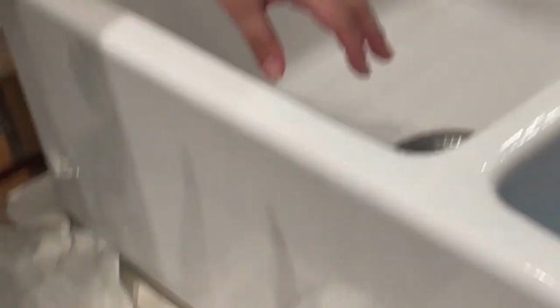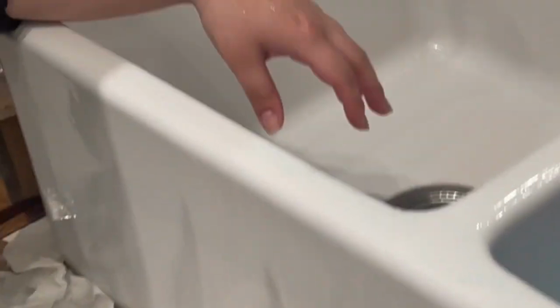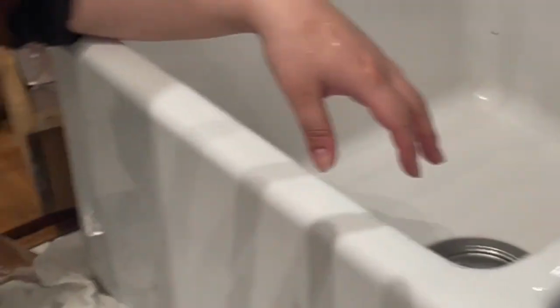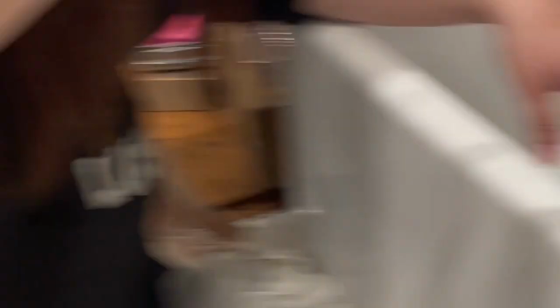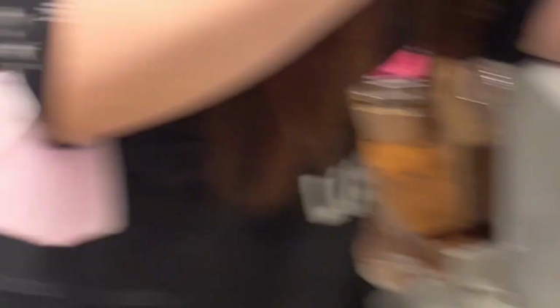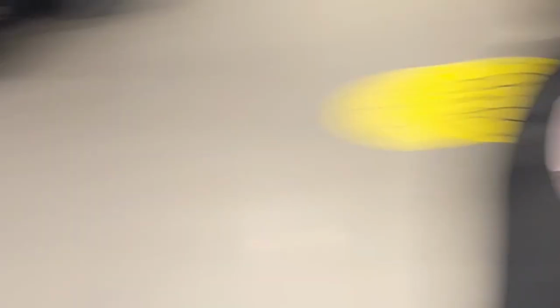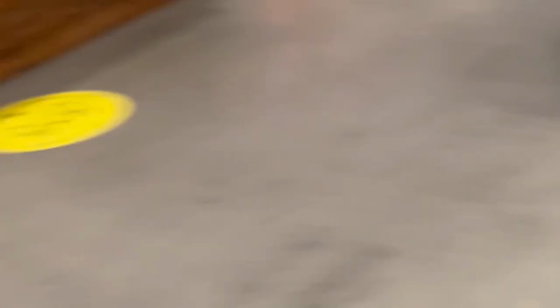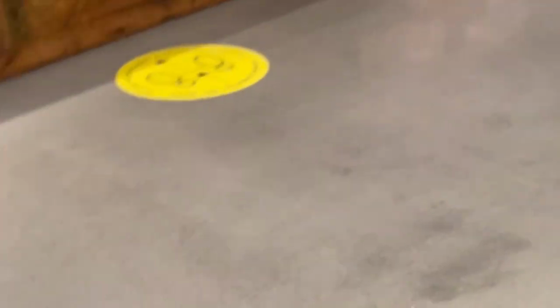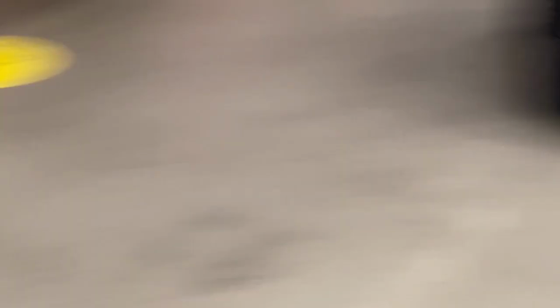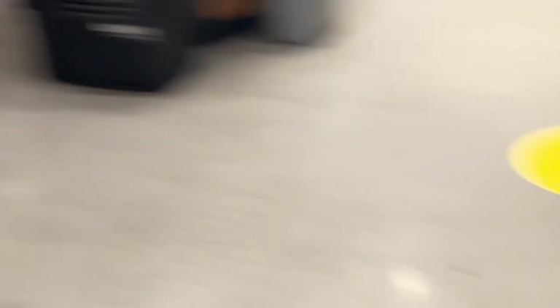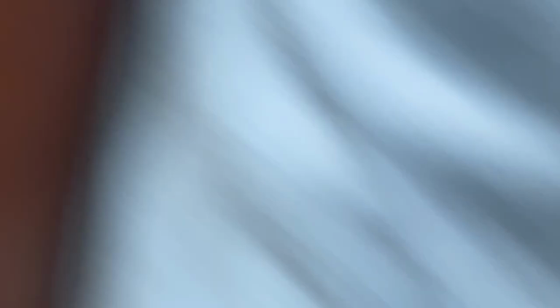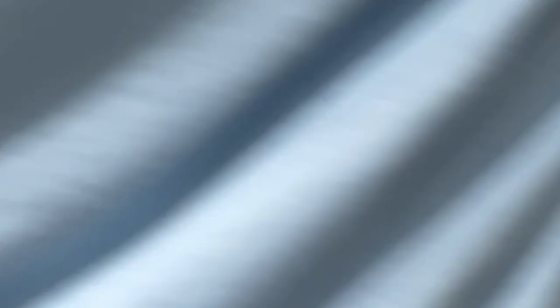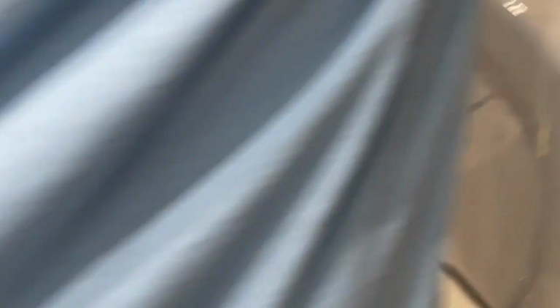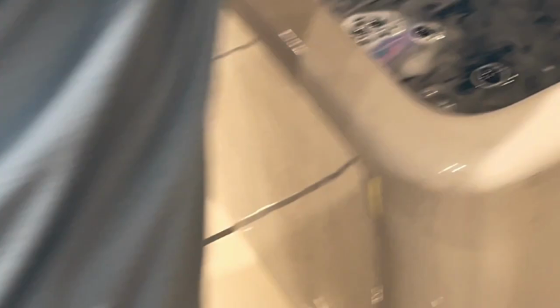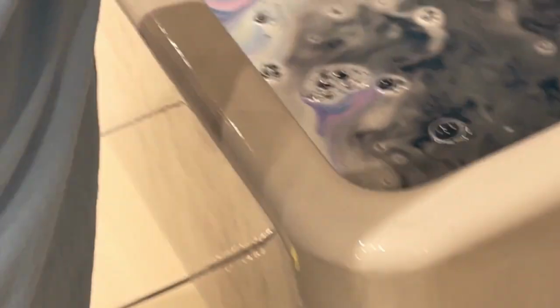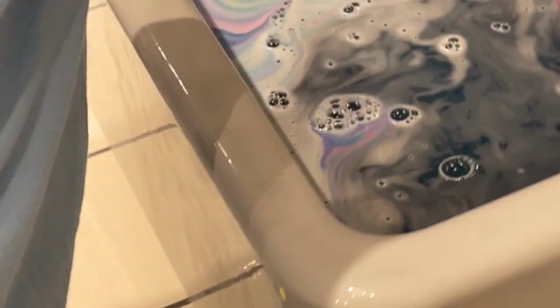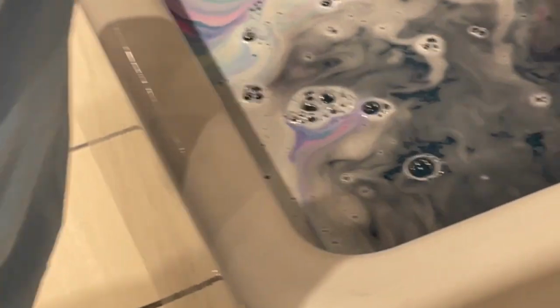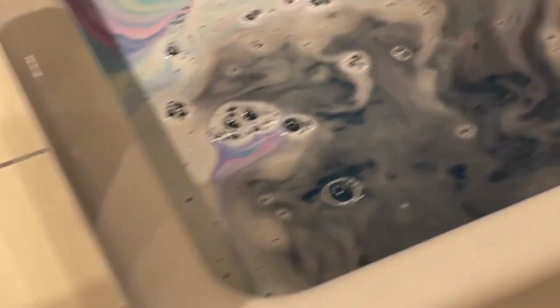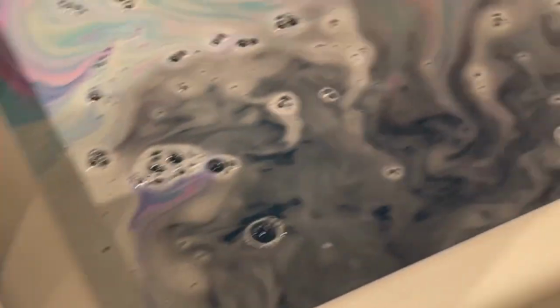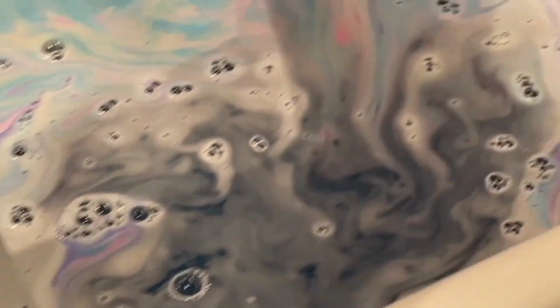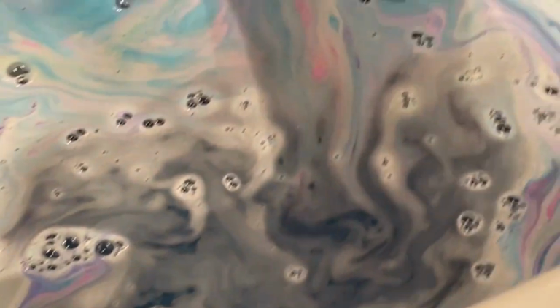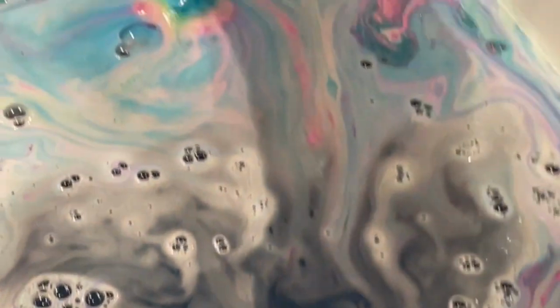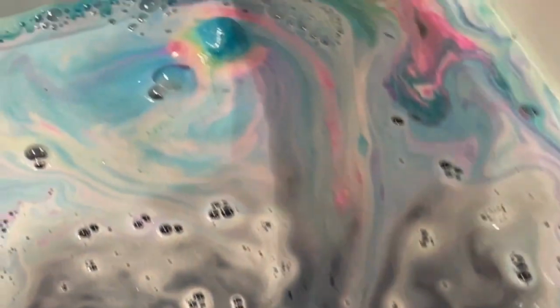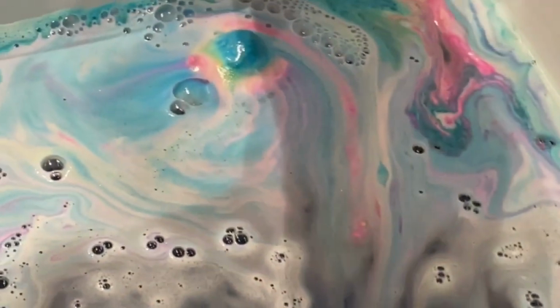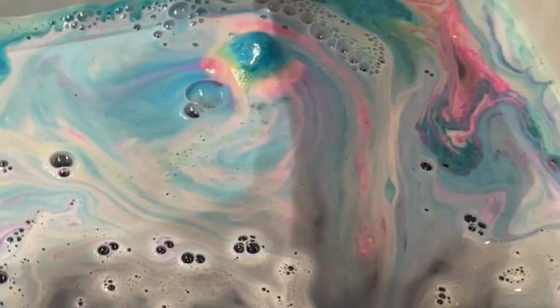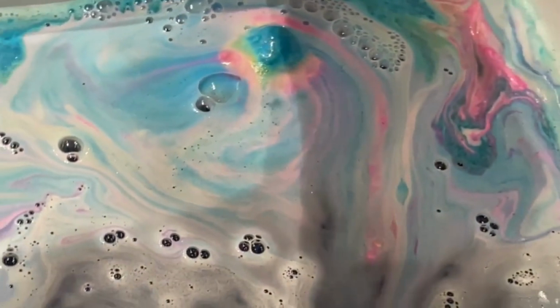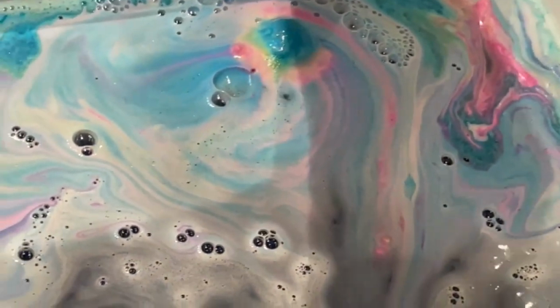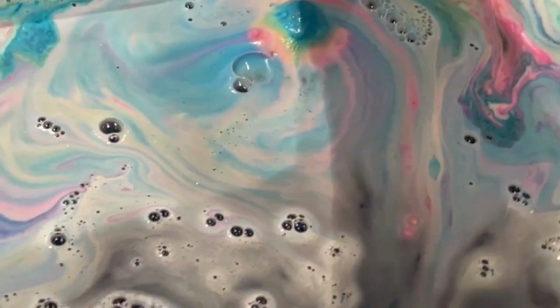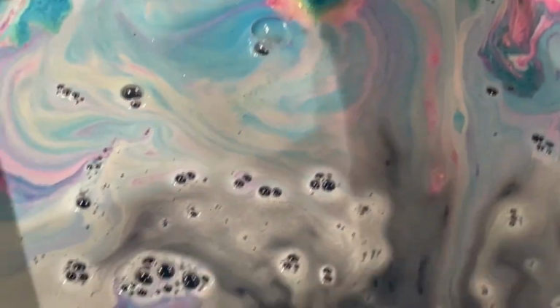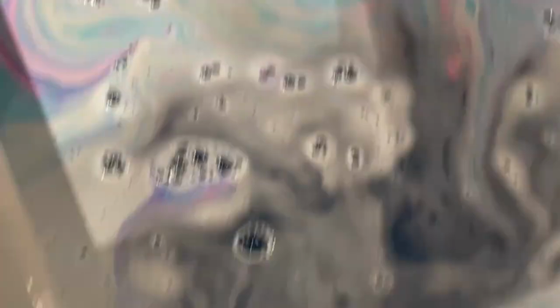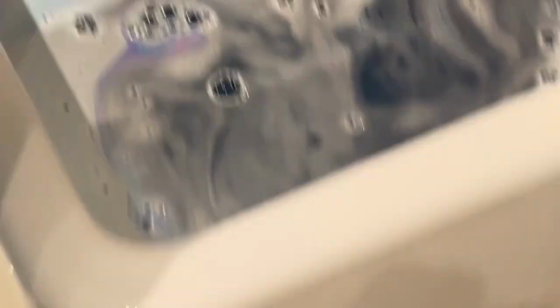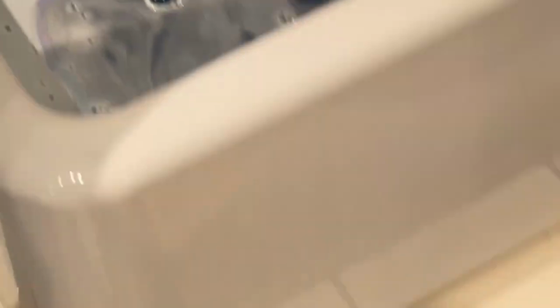It has popping candy for the actual sensation in the bath, and you'll feel it a little on your skin or get a cooling effect.